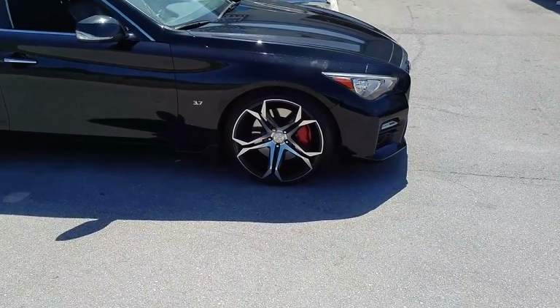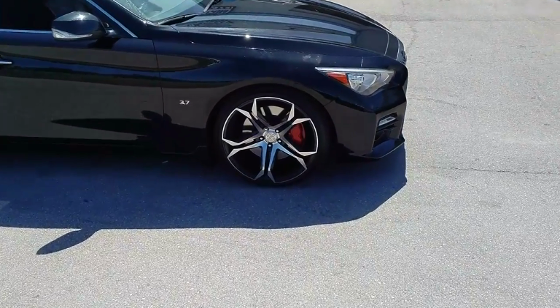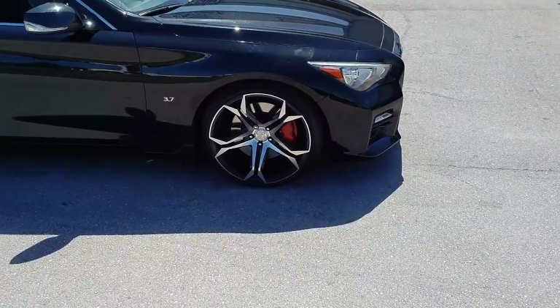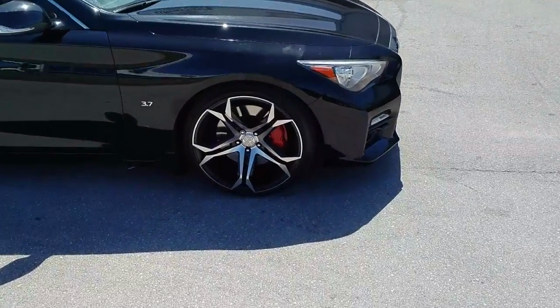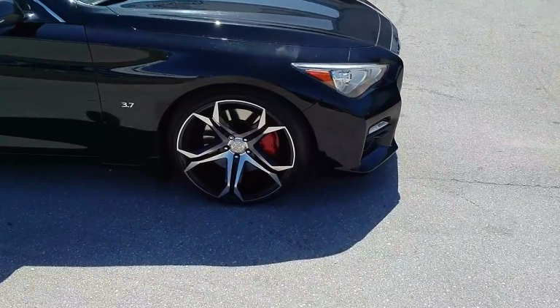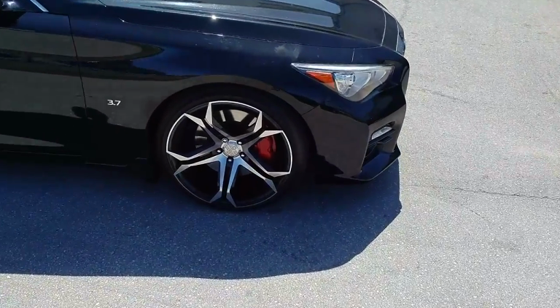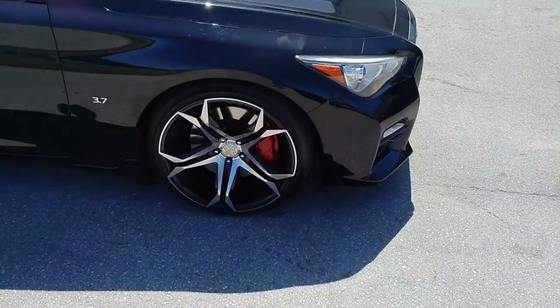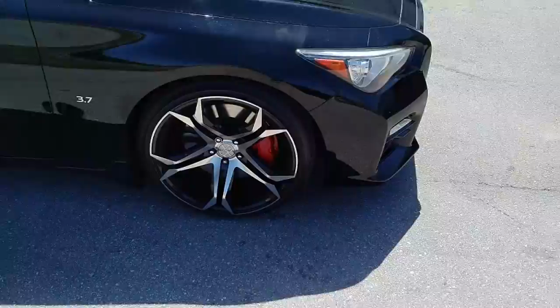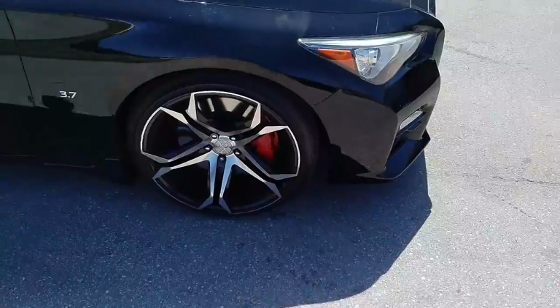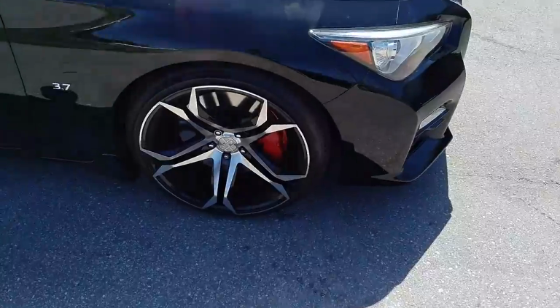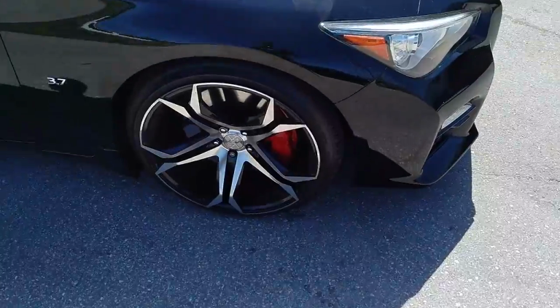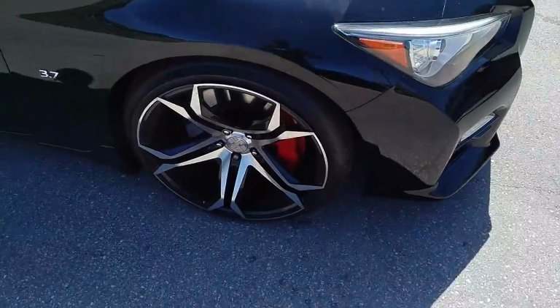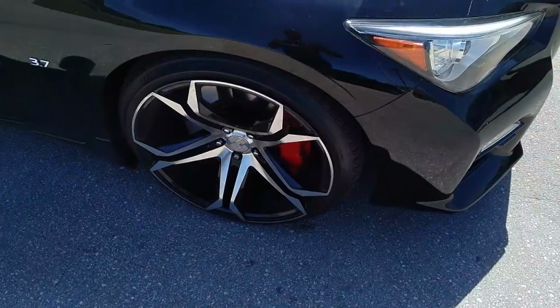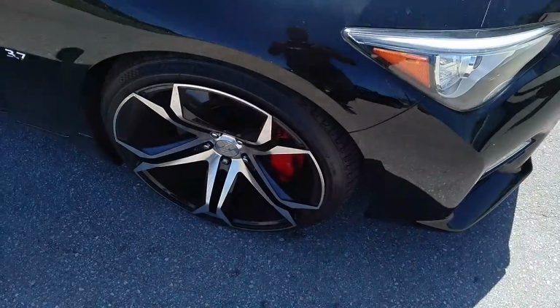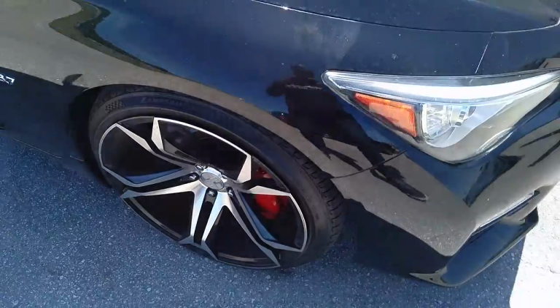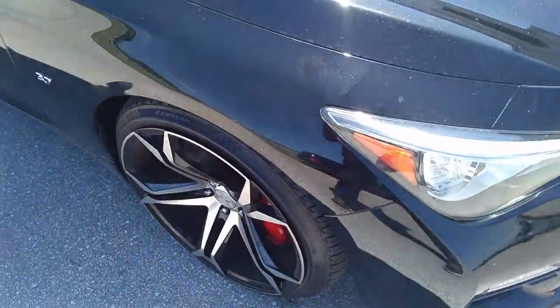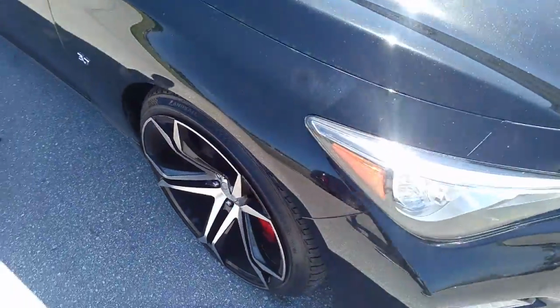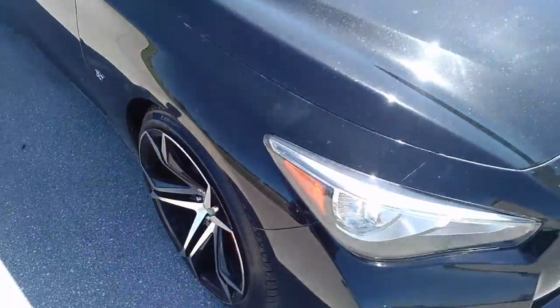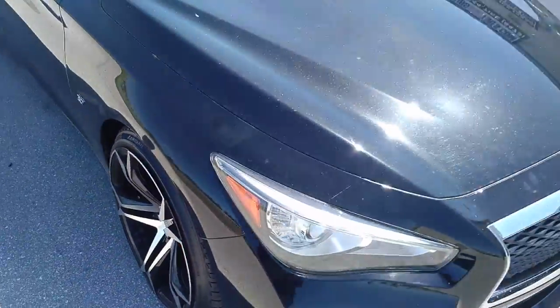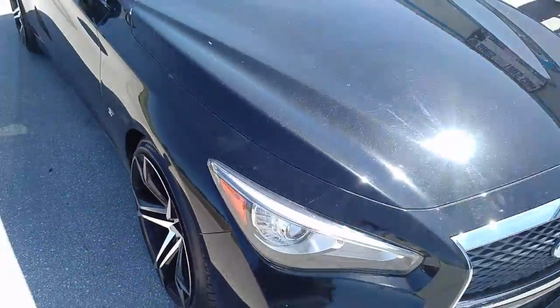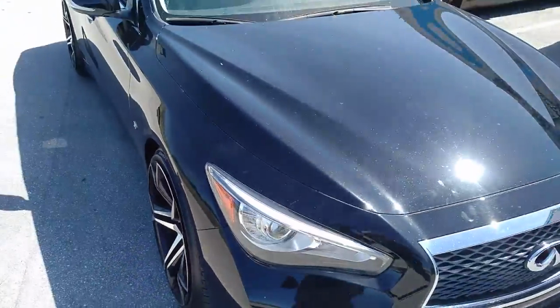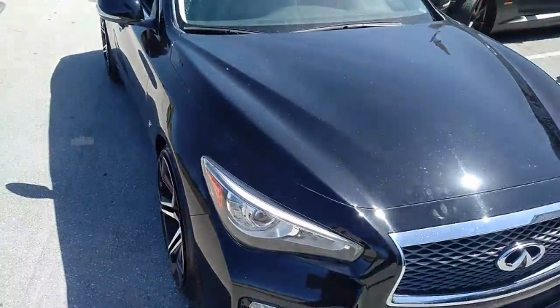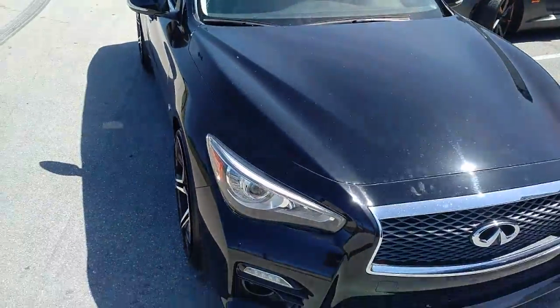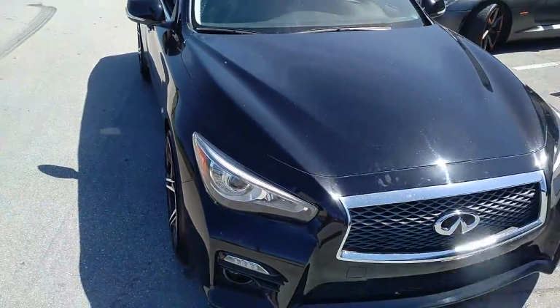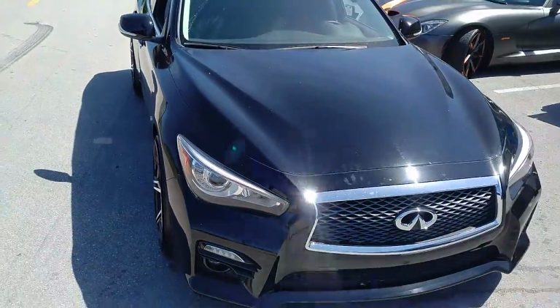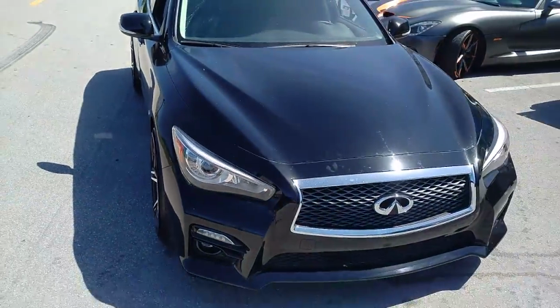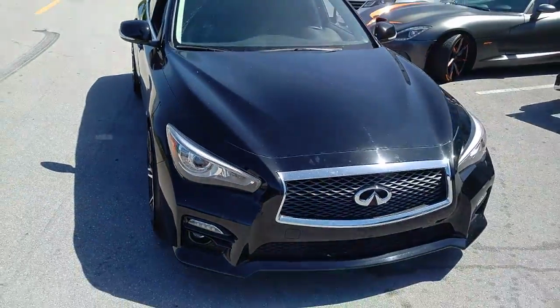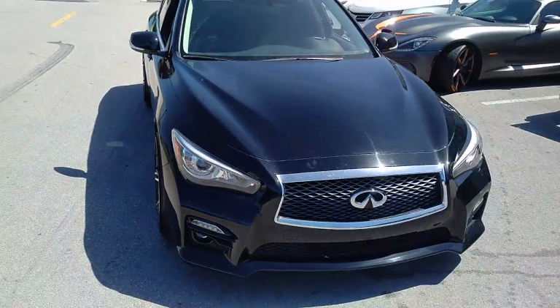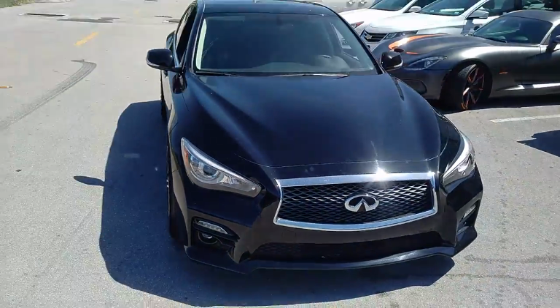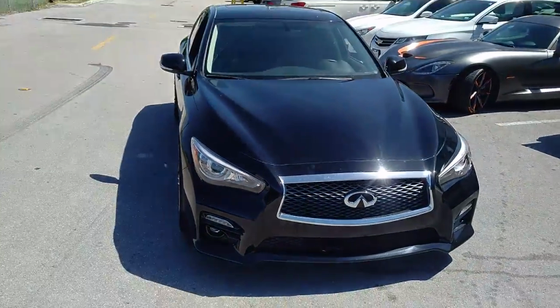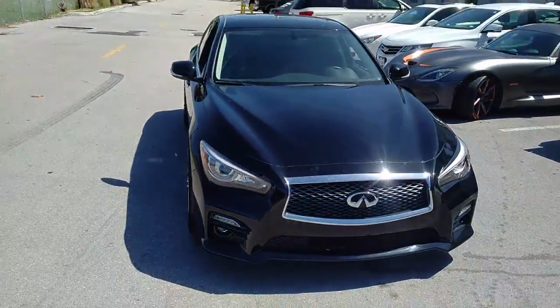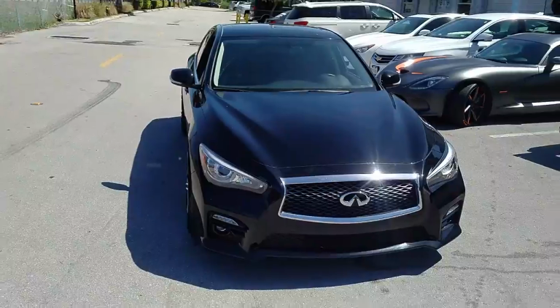Look at the Skyline — 20 by 10 and a half all the way around. Great looking wheel. Where did it go to the Skyline?